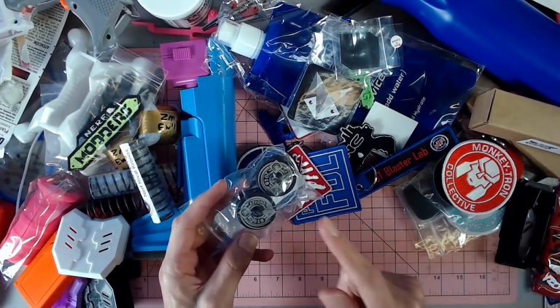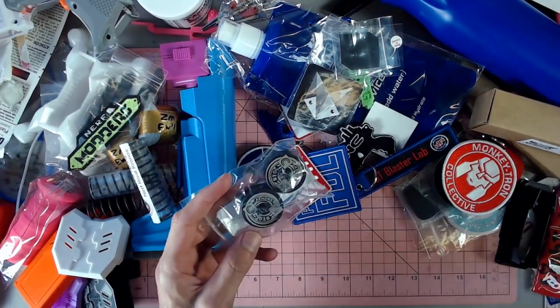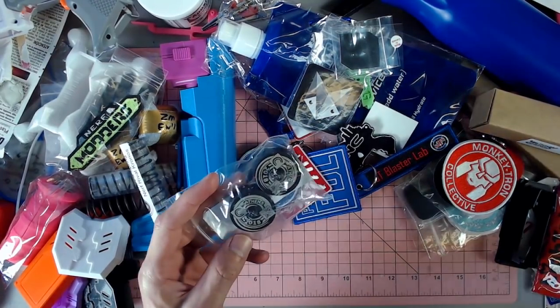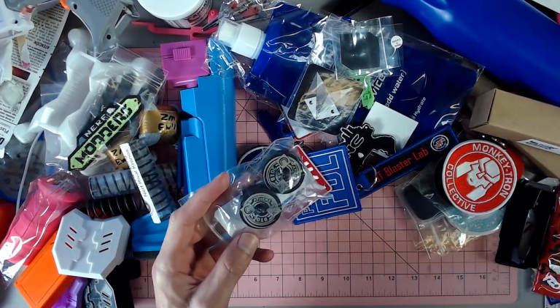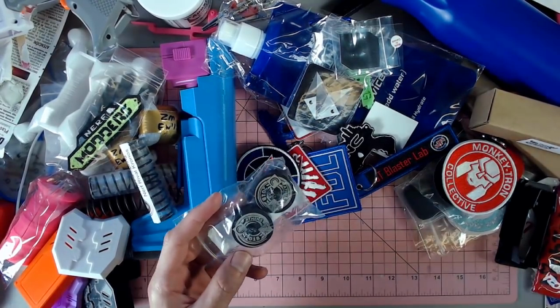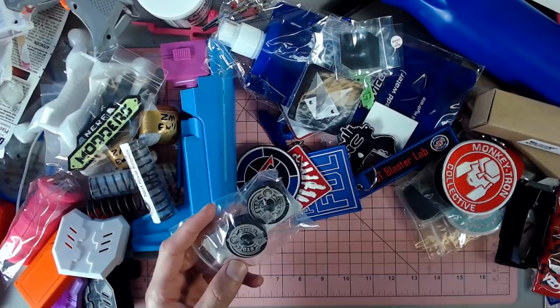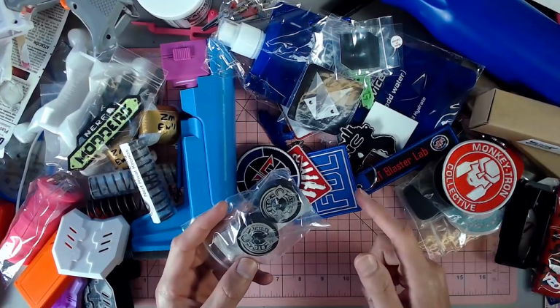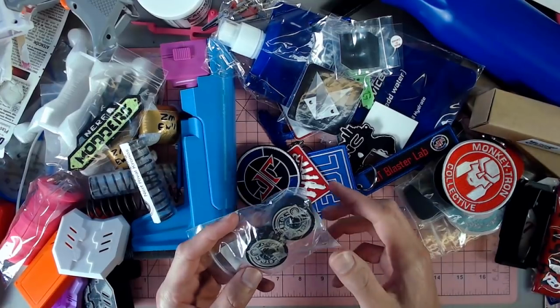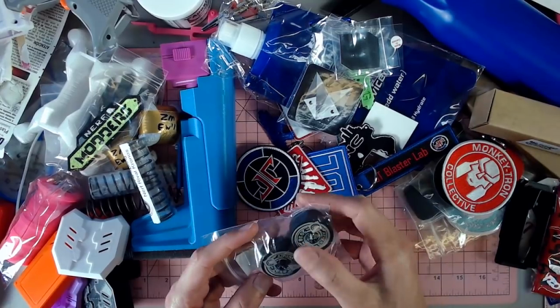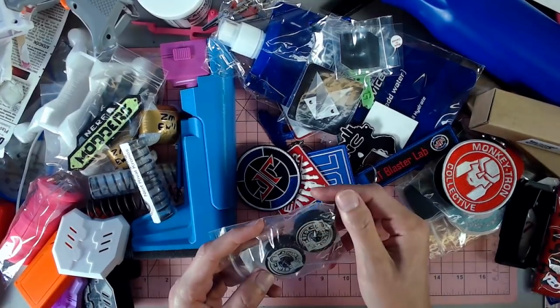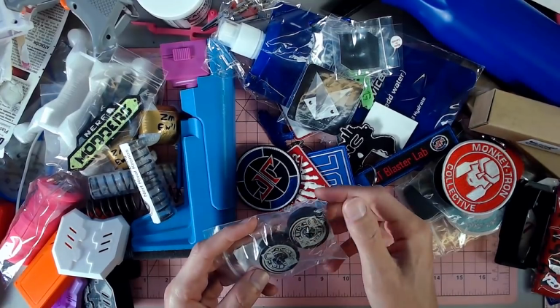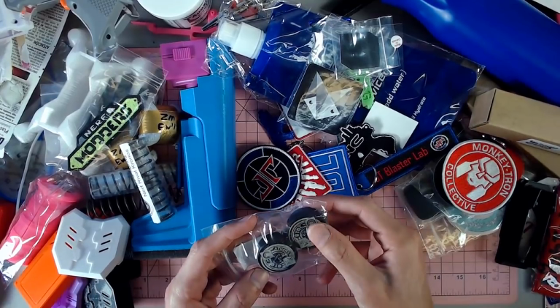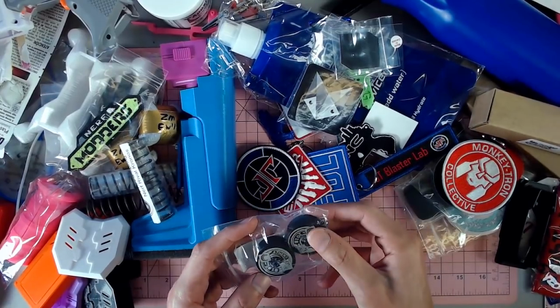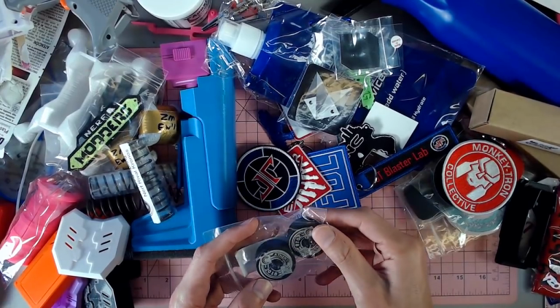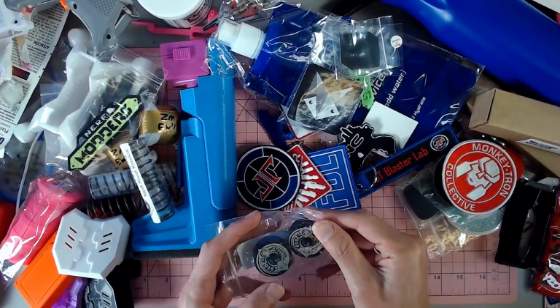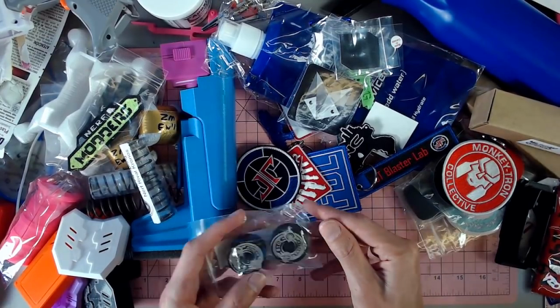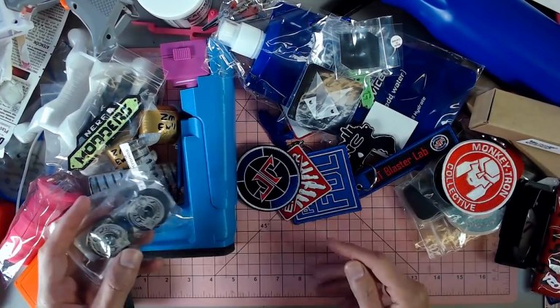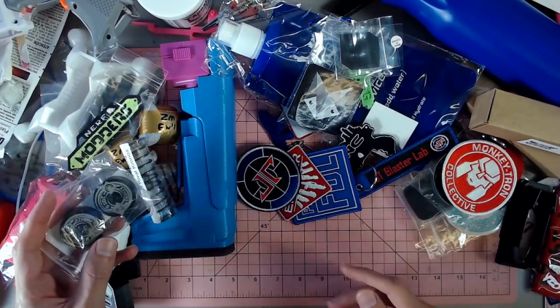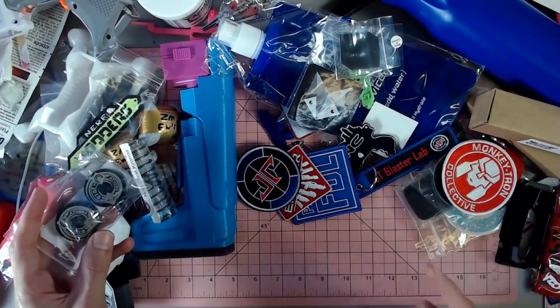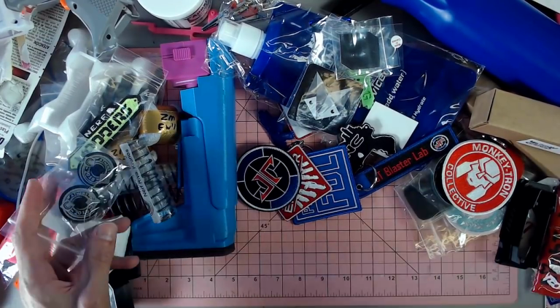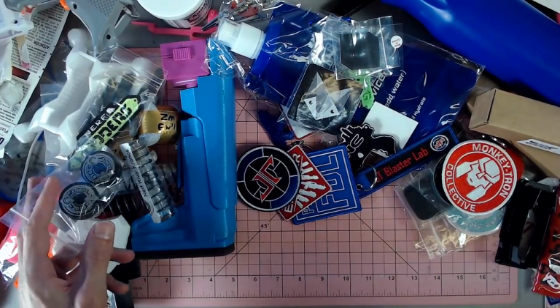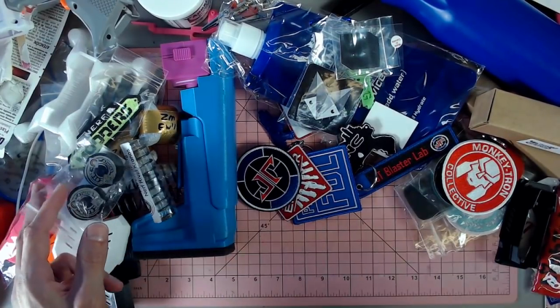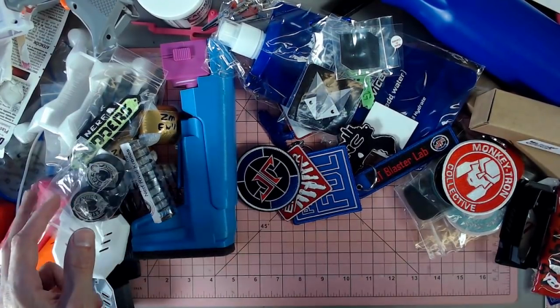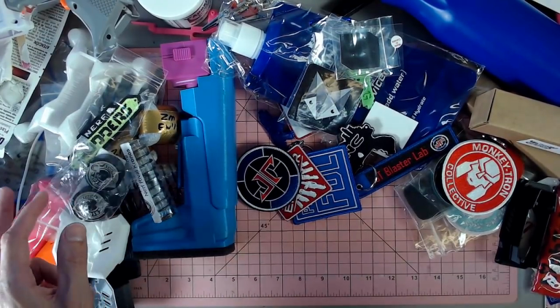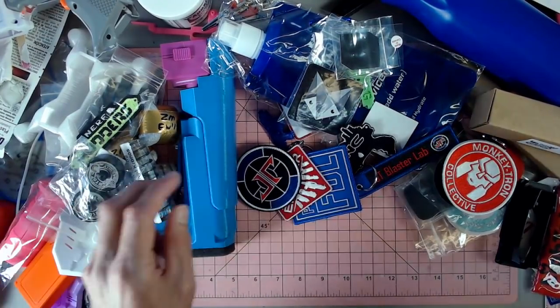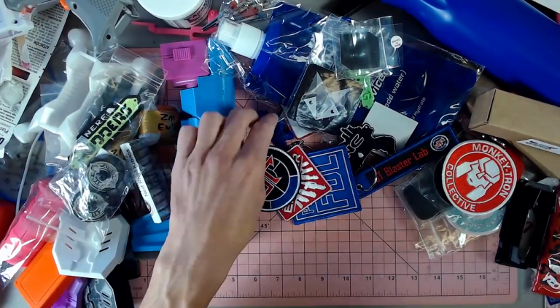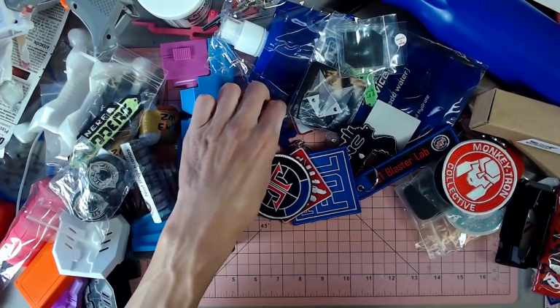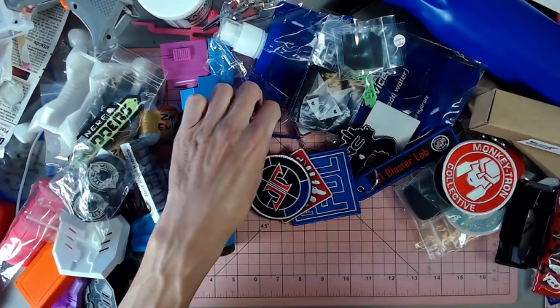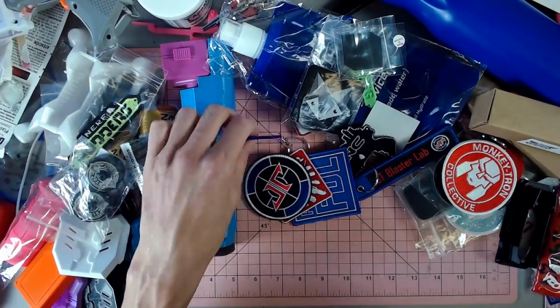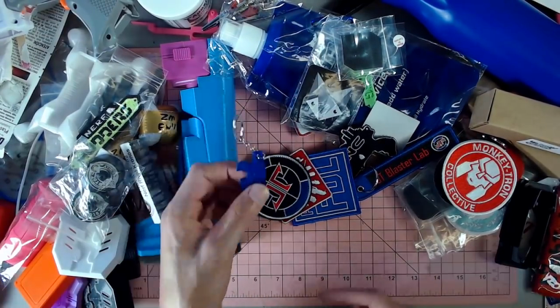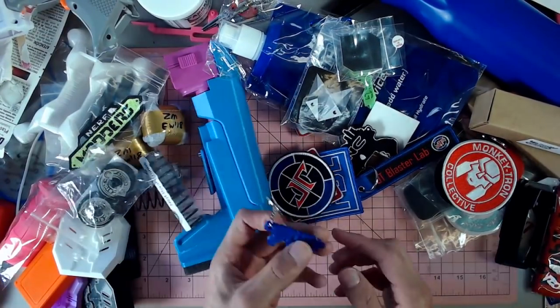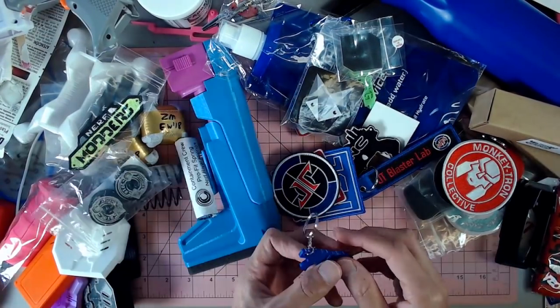I don't think I want to use them. I think they will be staying in the bag because they are just that cool.